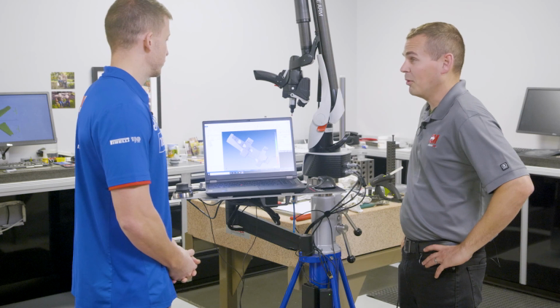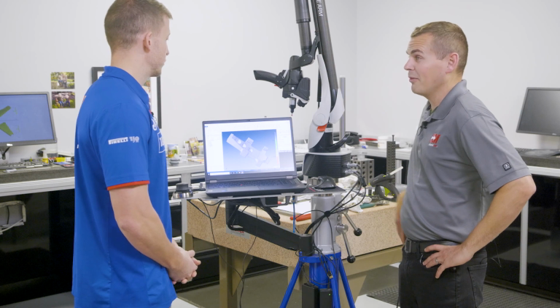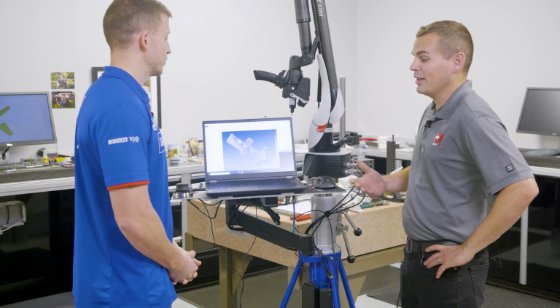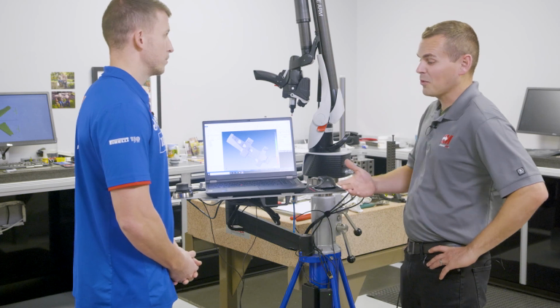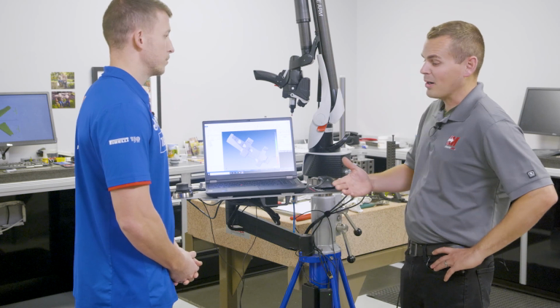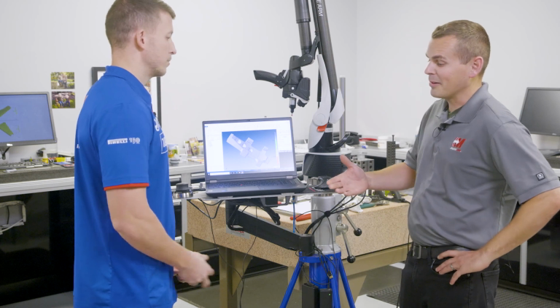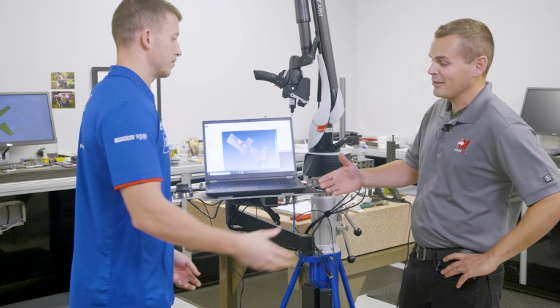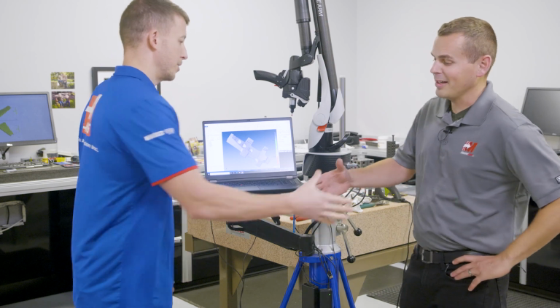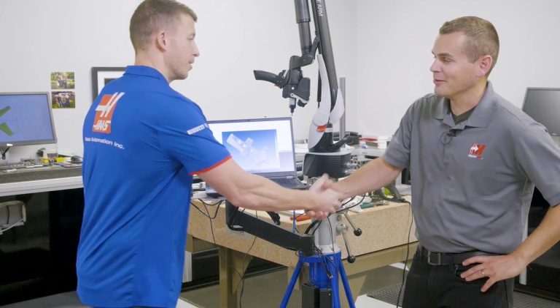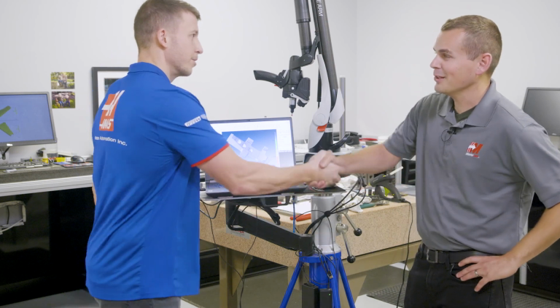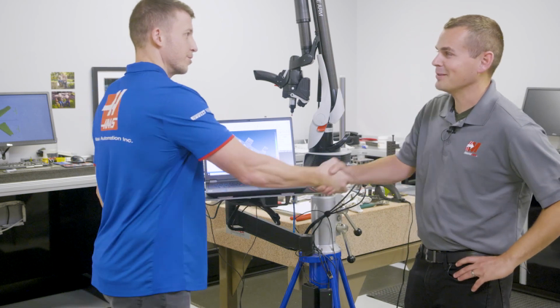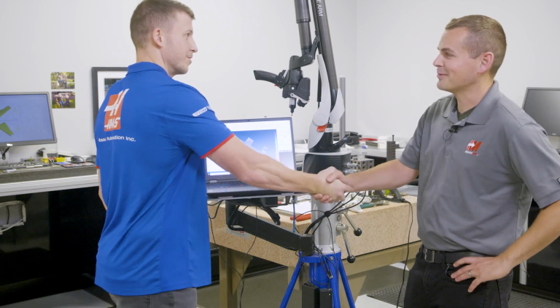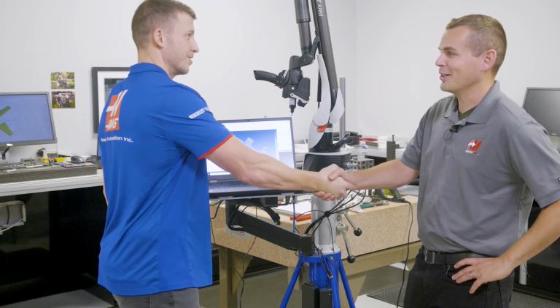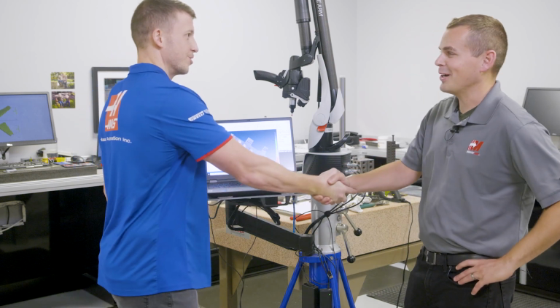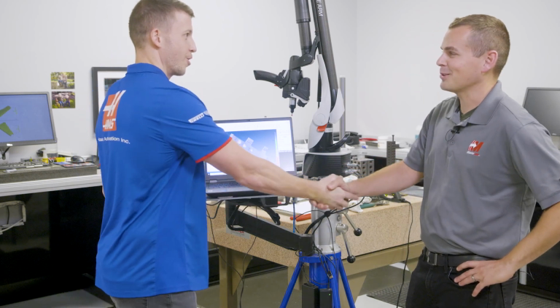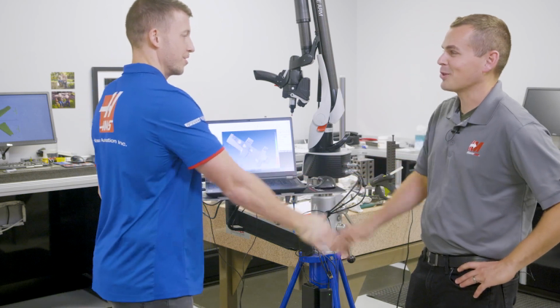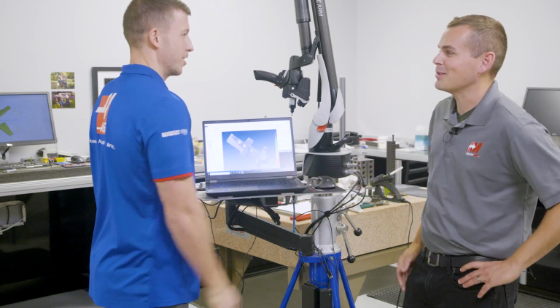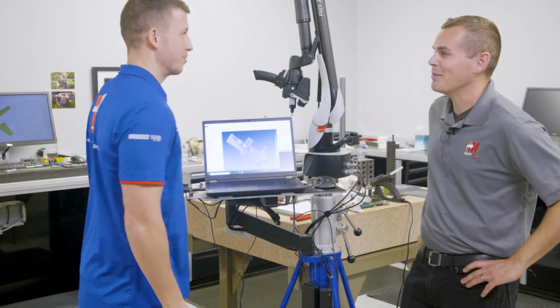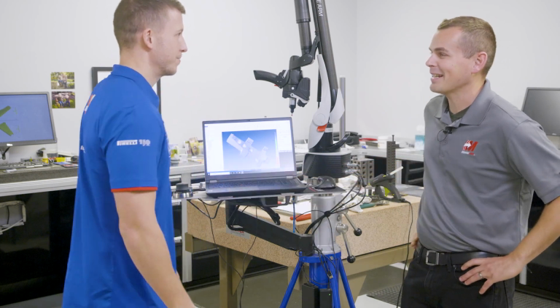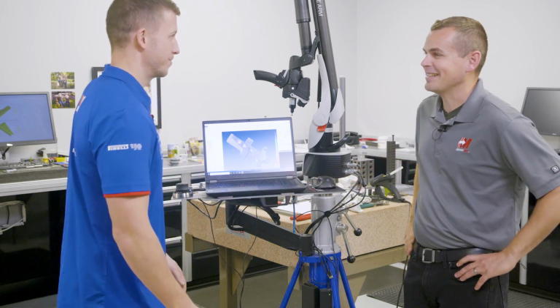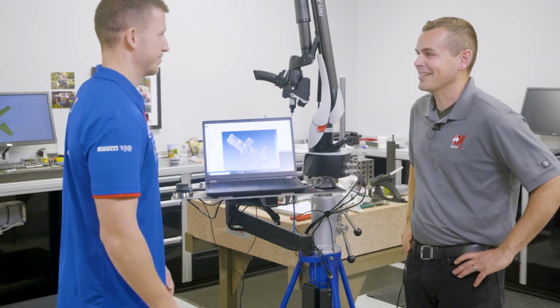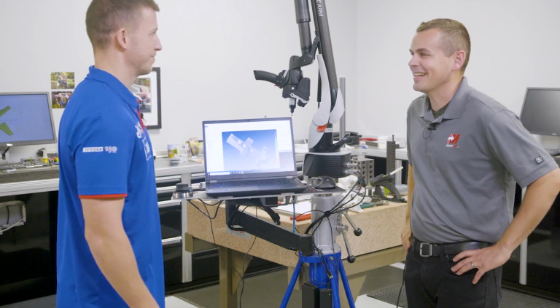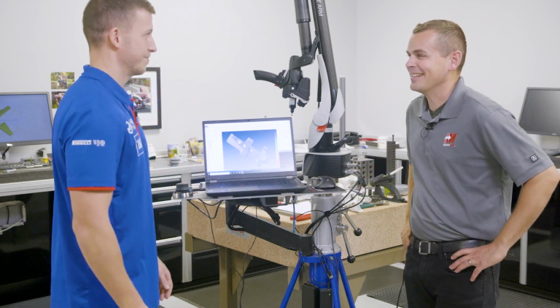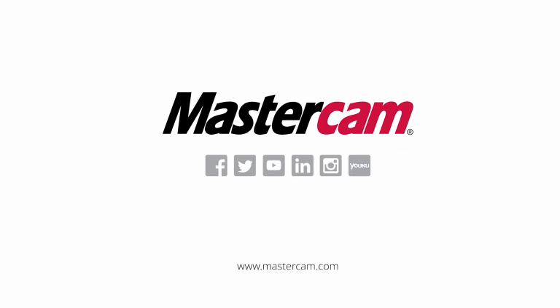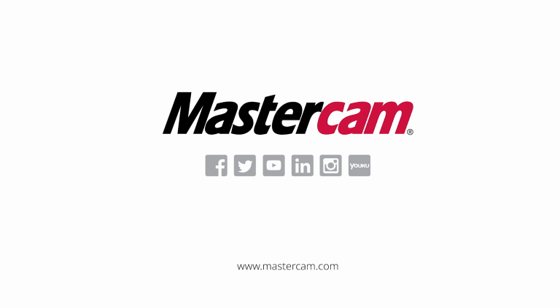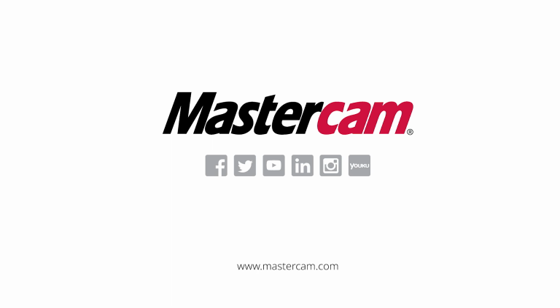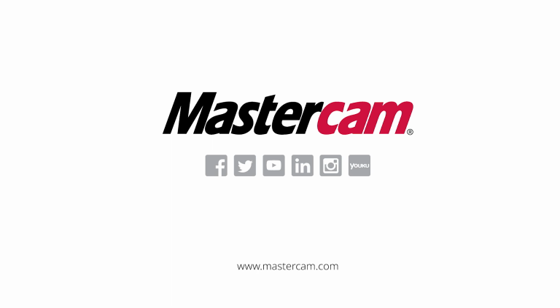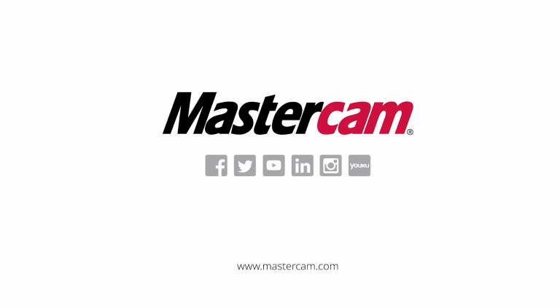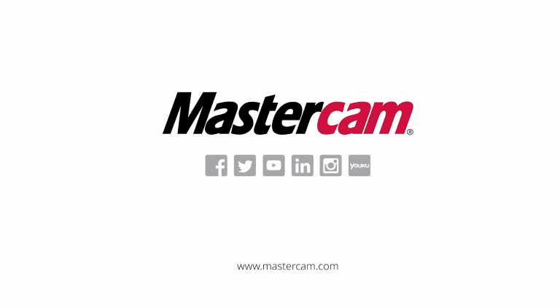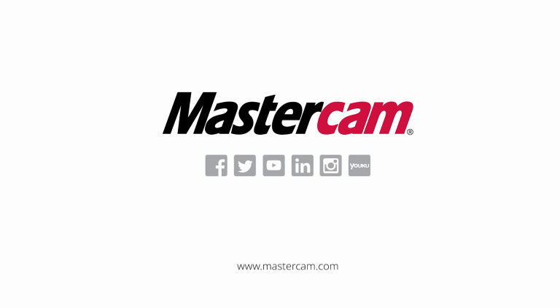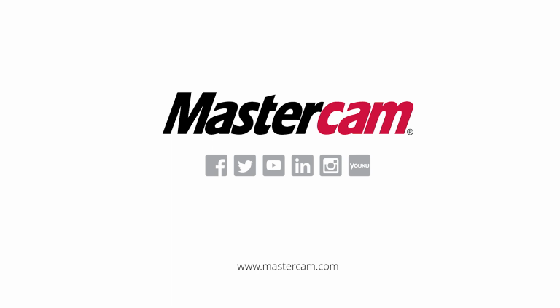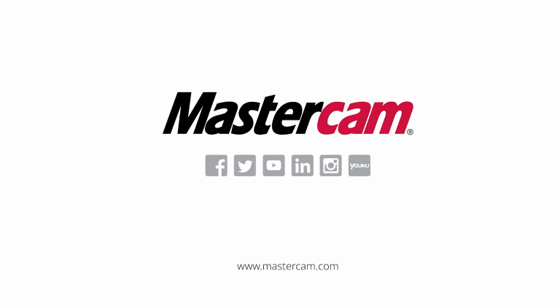Well, thanks for walking me around today — really awesome. Great to see you back in here again, and we'll catch you next time. Awesome.